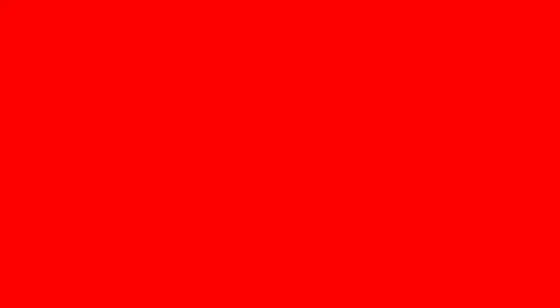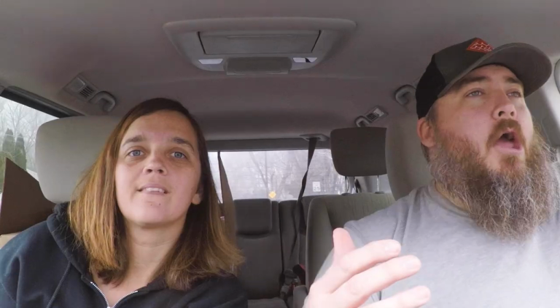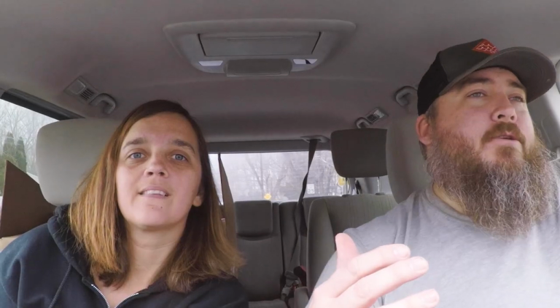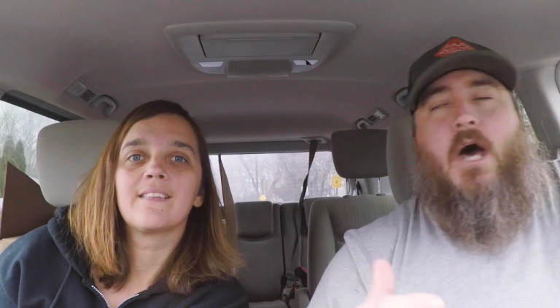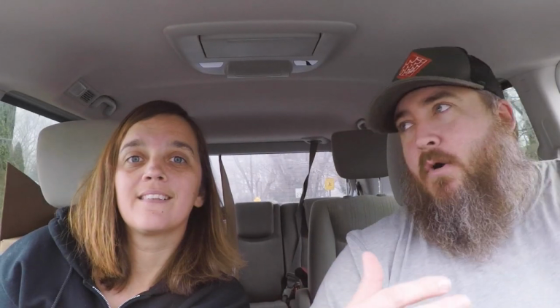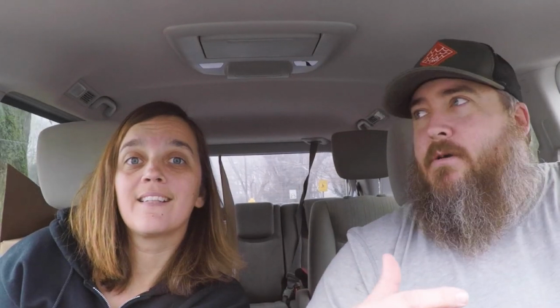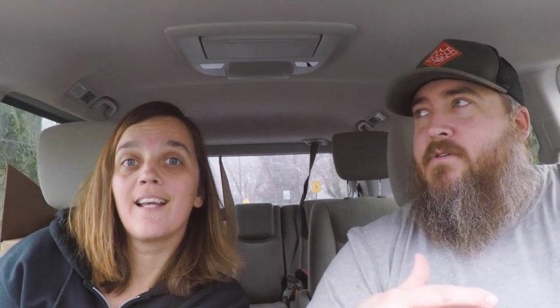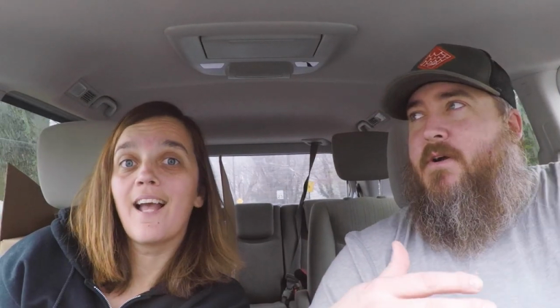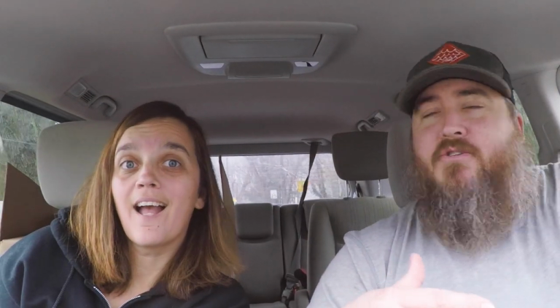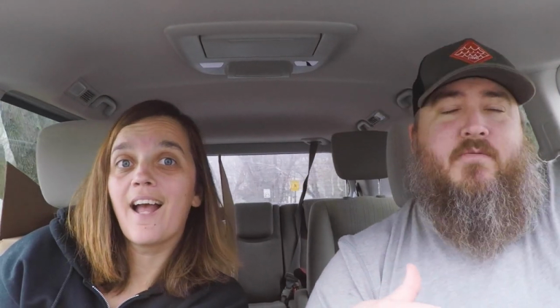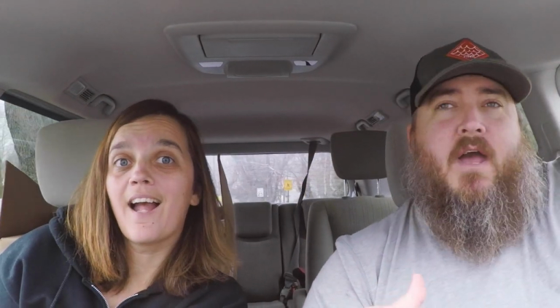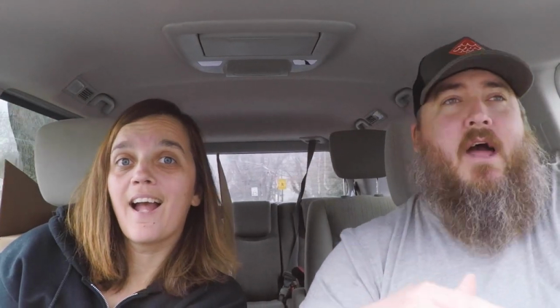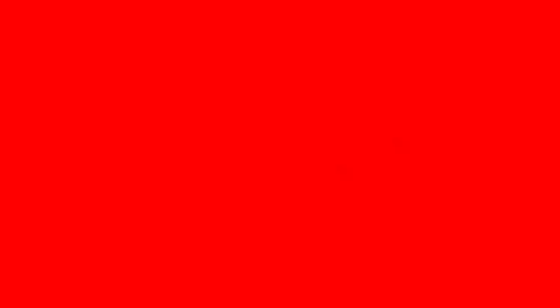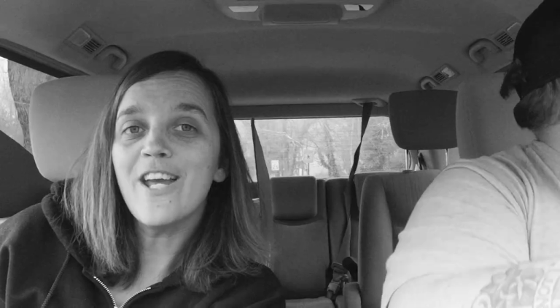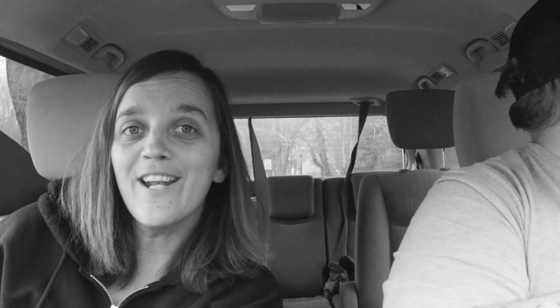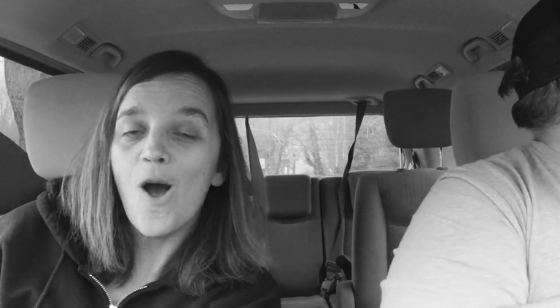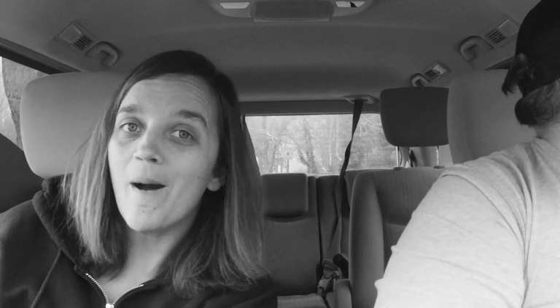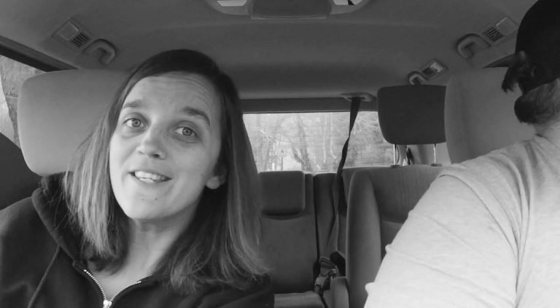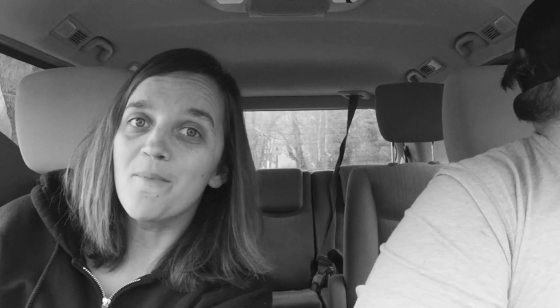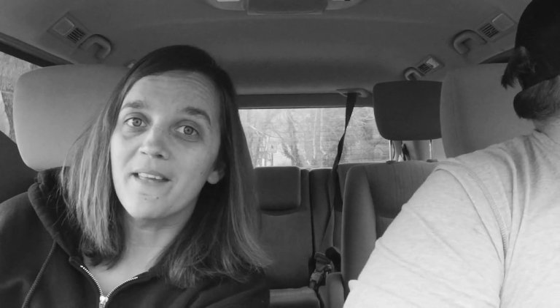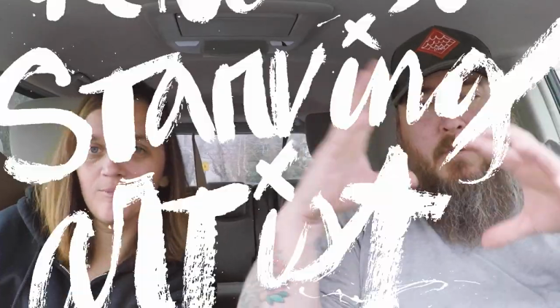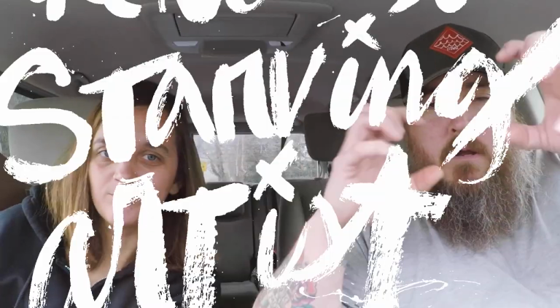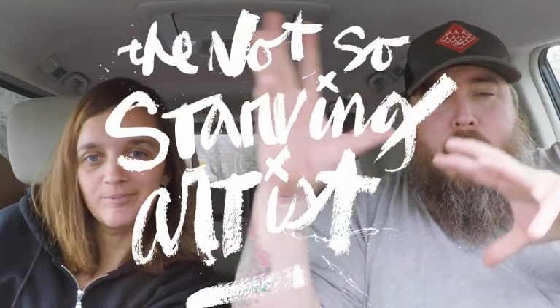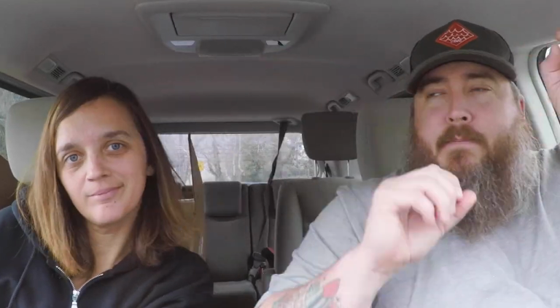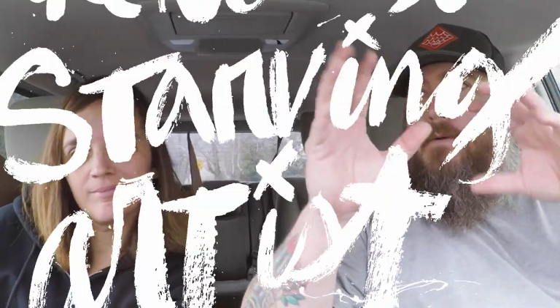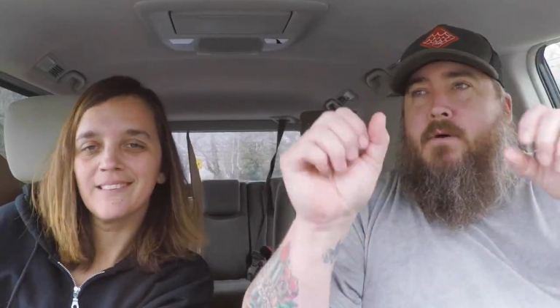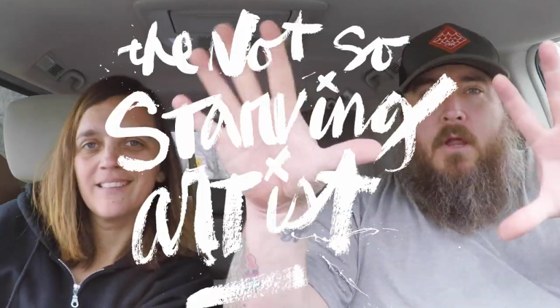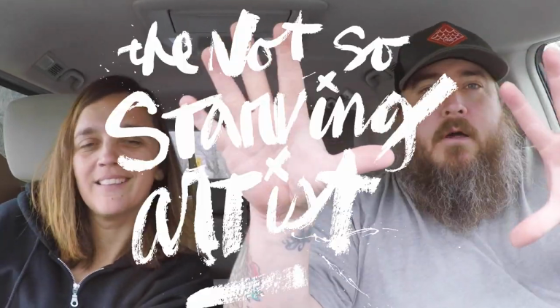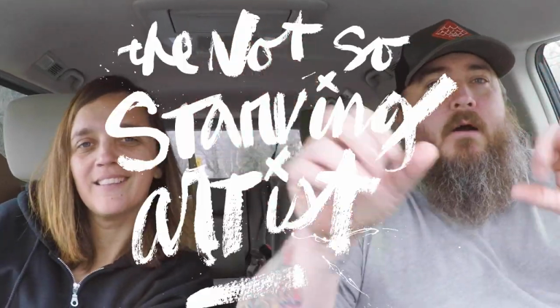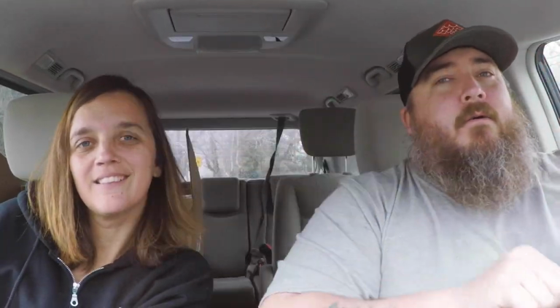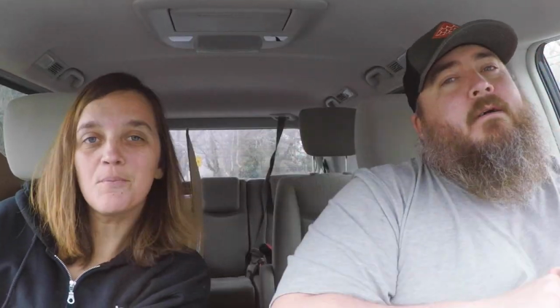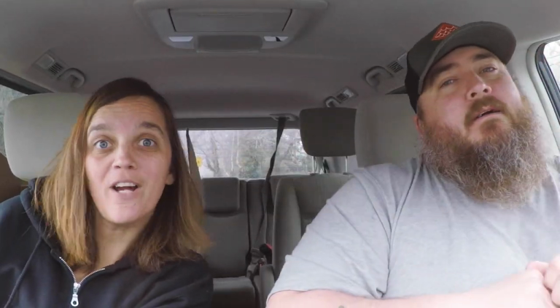Hey, what's up? Welcome to my YouTube channel — check it out, buy something, subscribe.